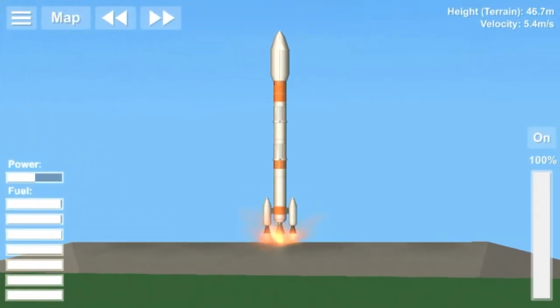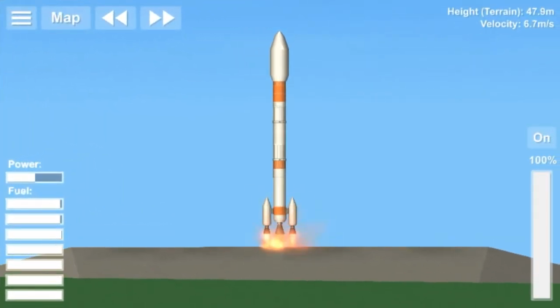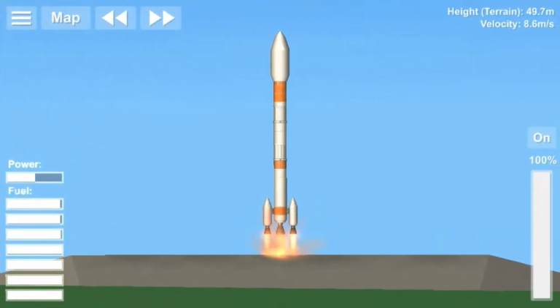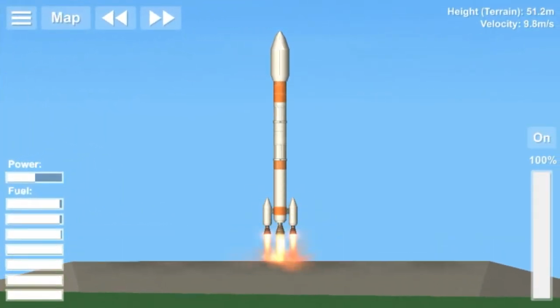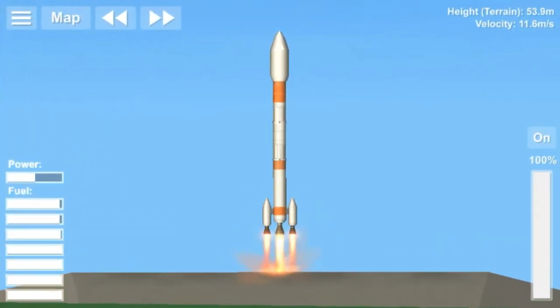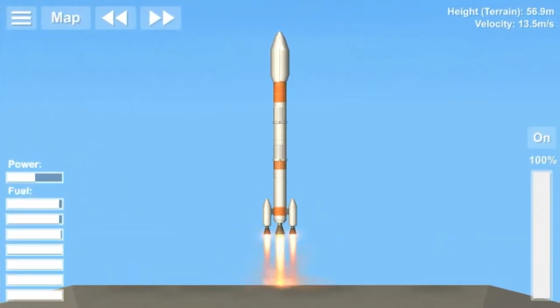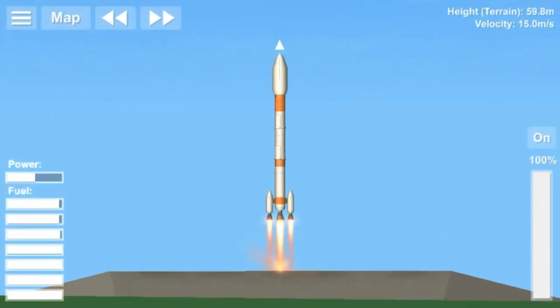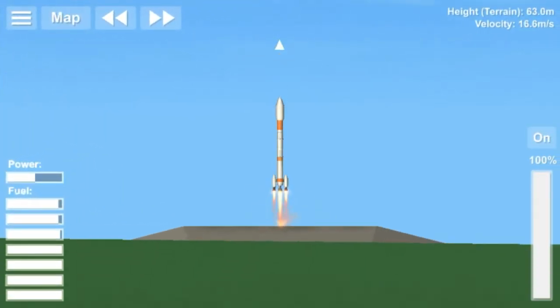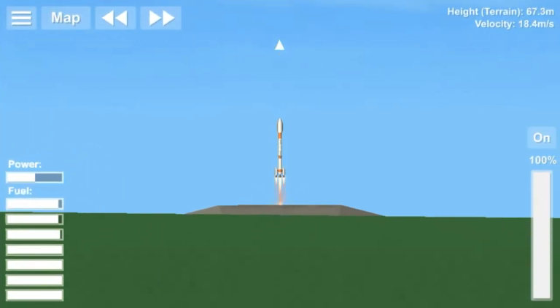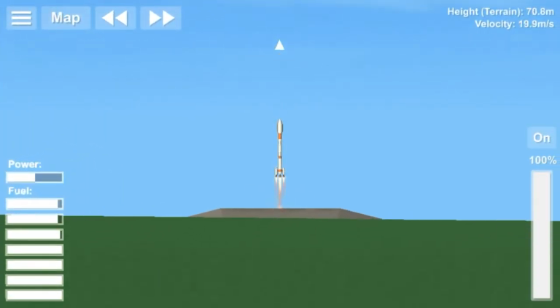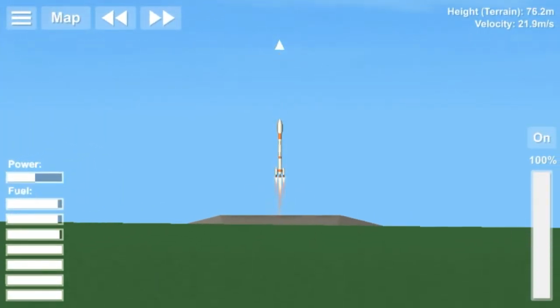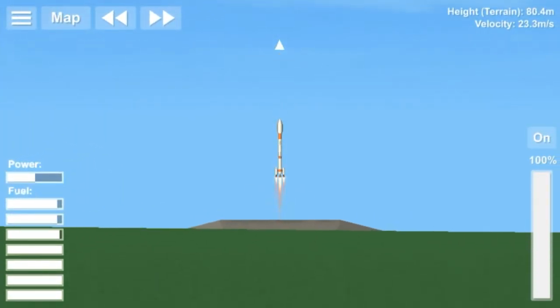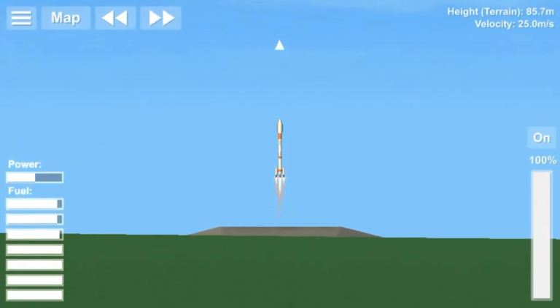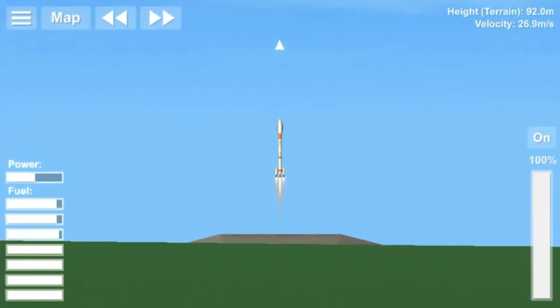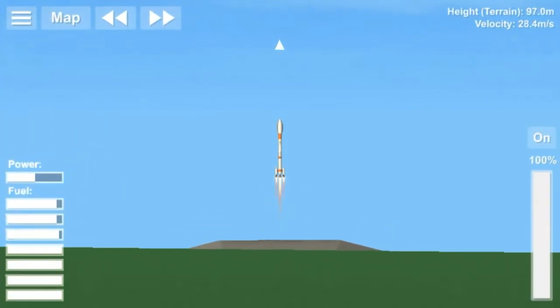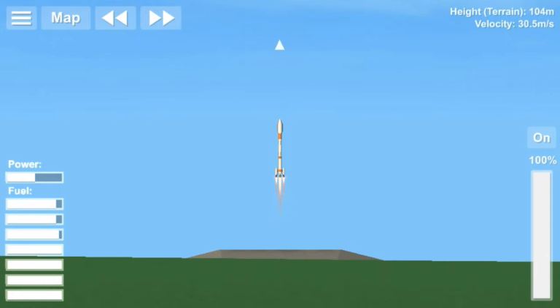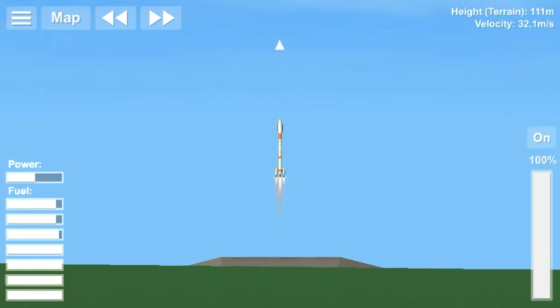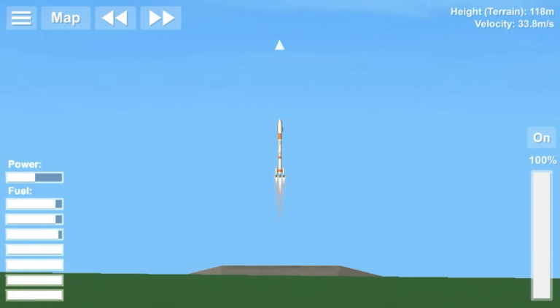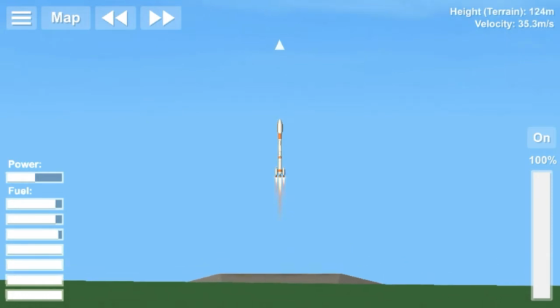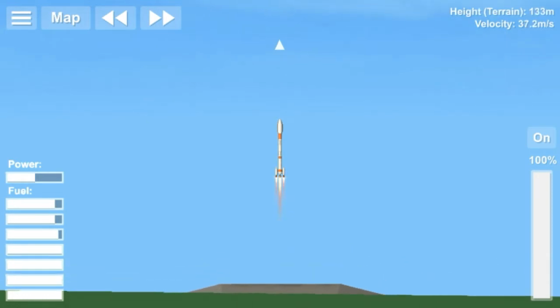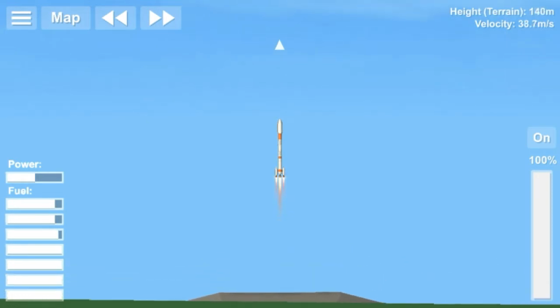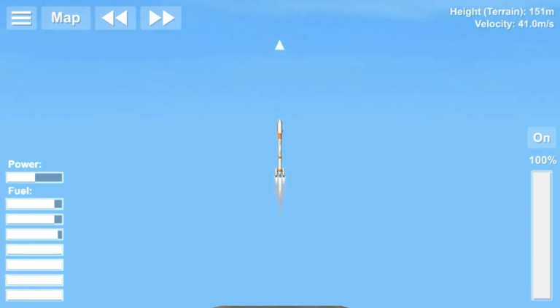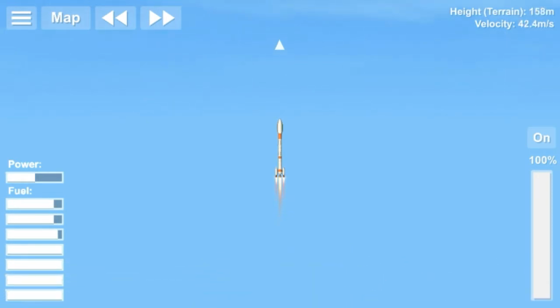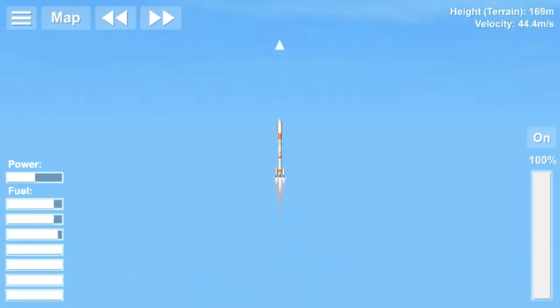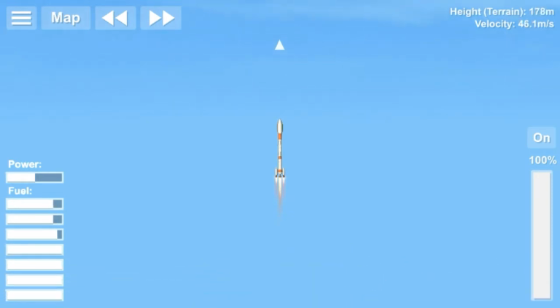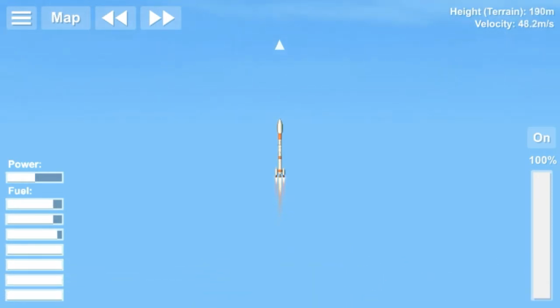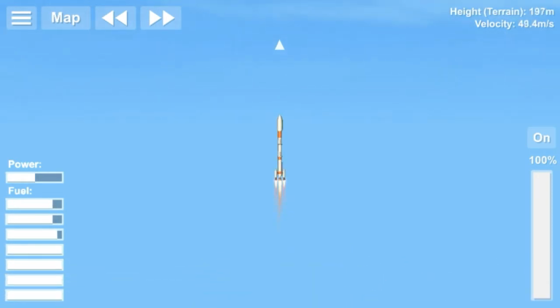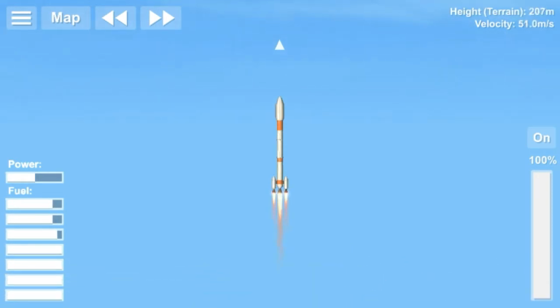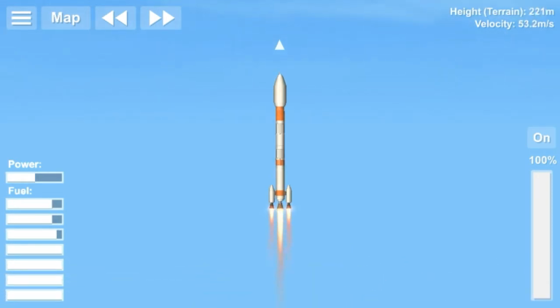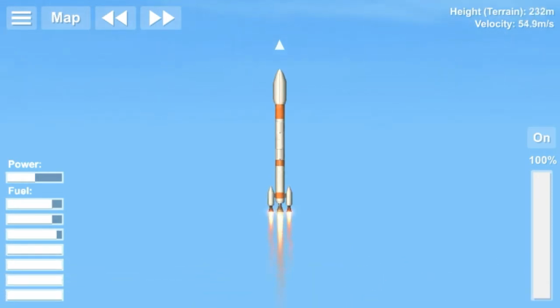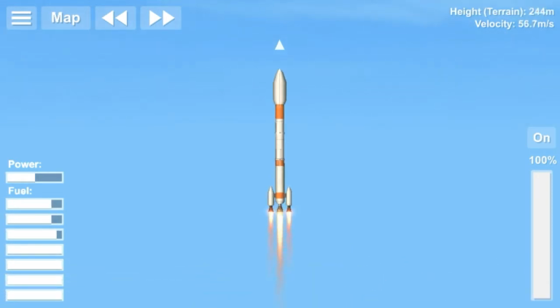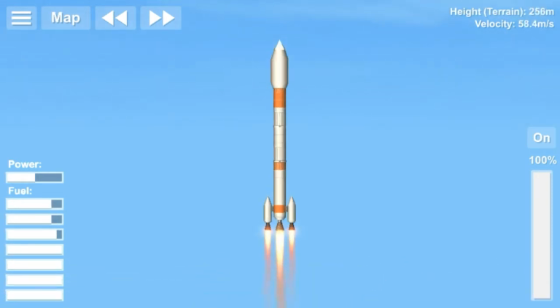Hello everyone, this is Spaceless and welcome back to a new video. In this video I am going to be recreating the launch of PSLV-C44.